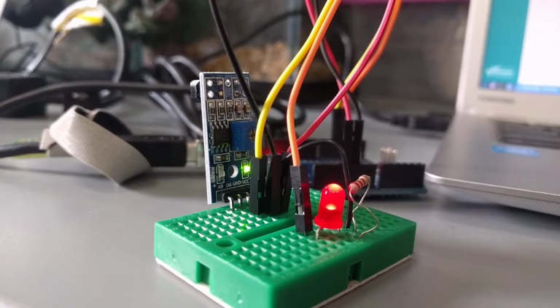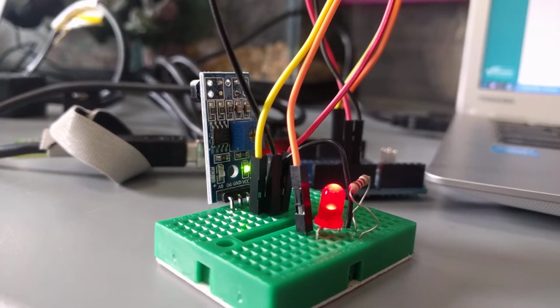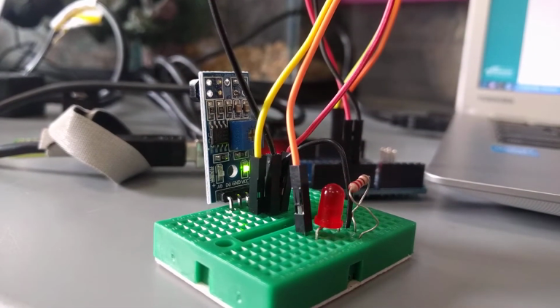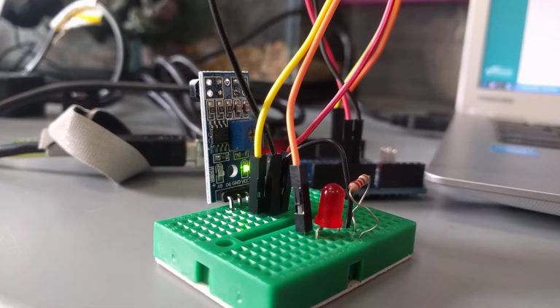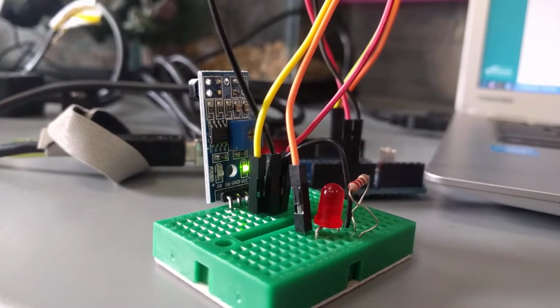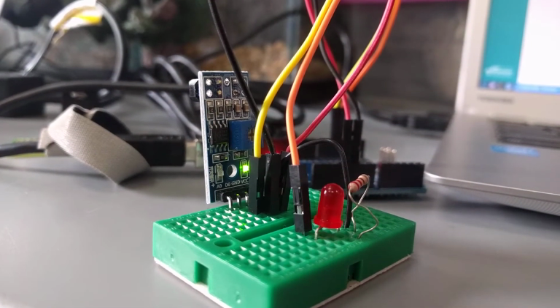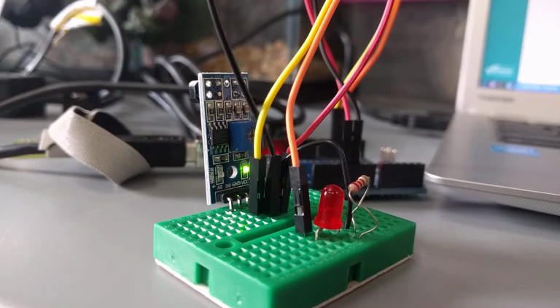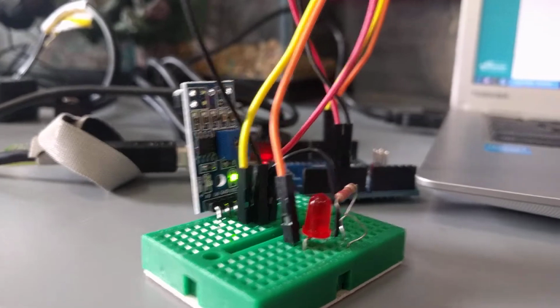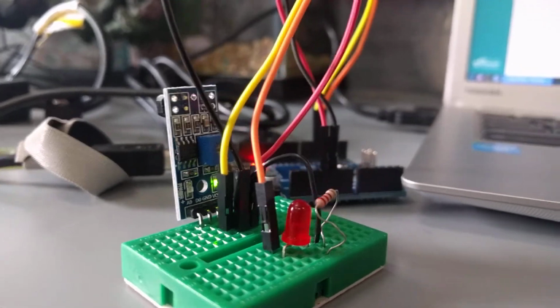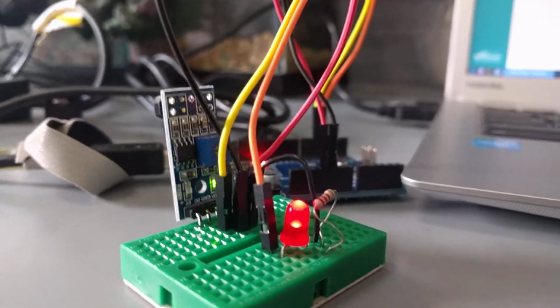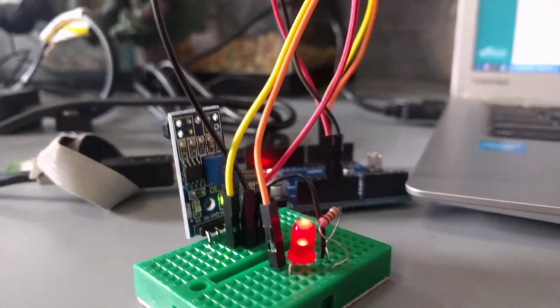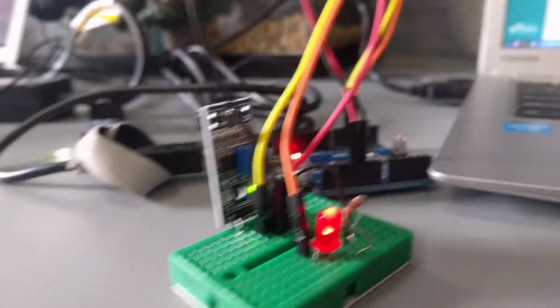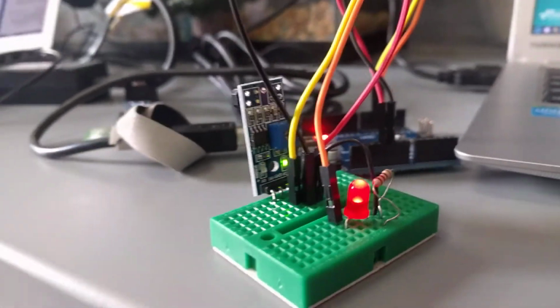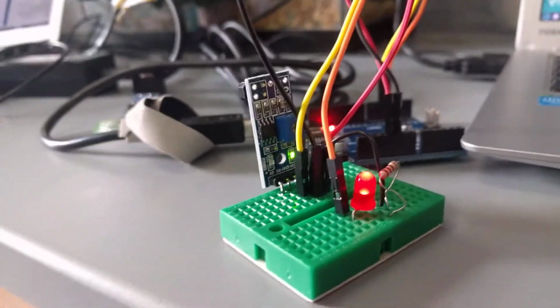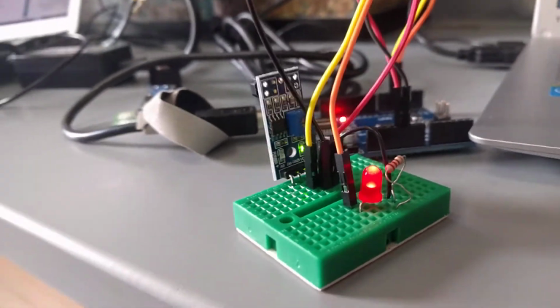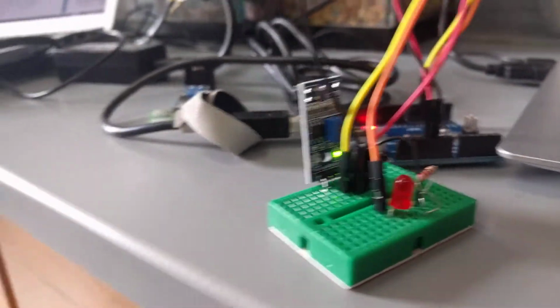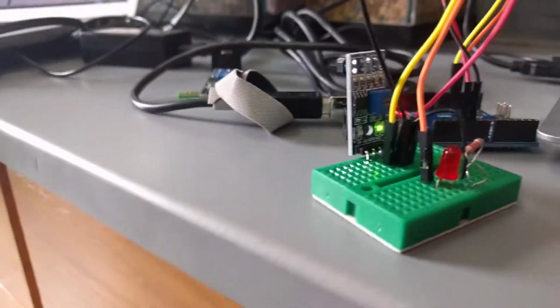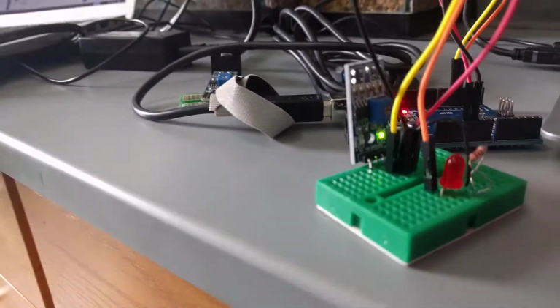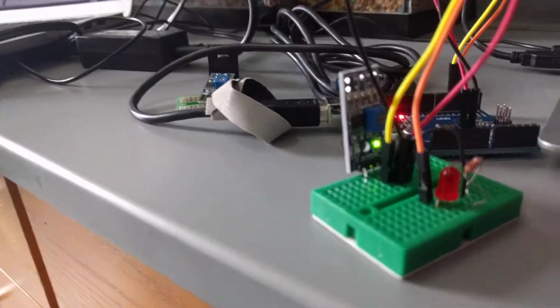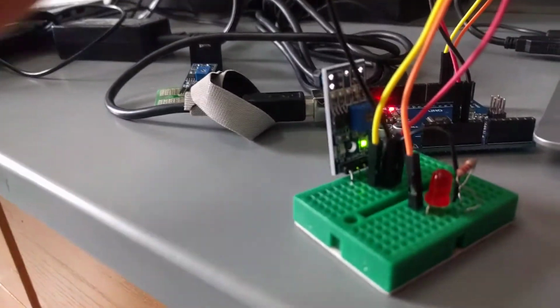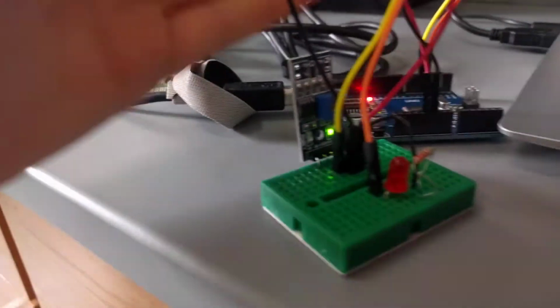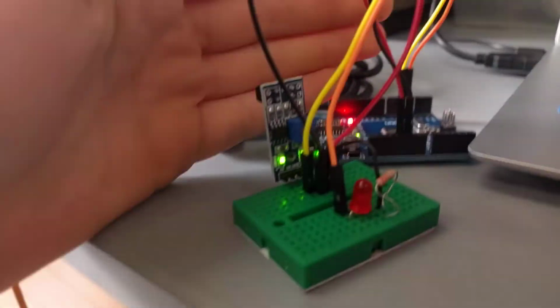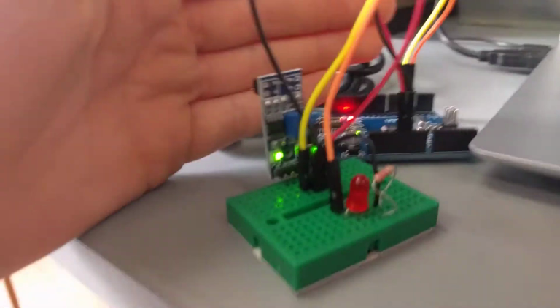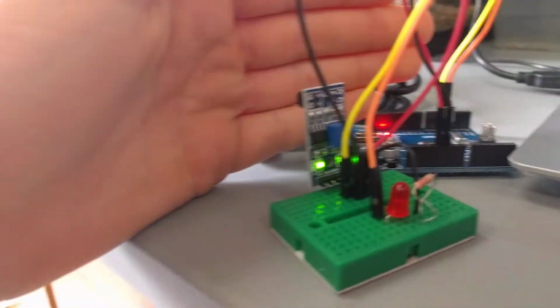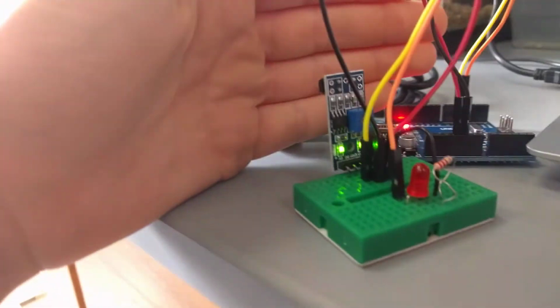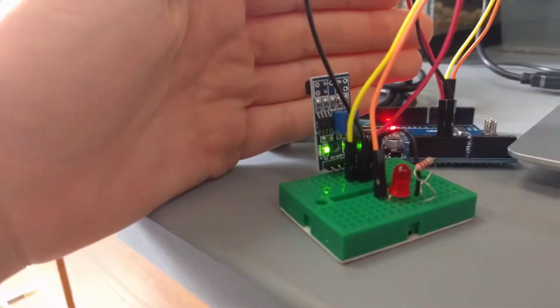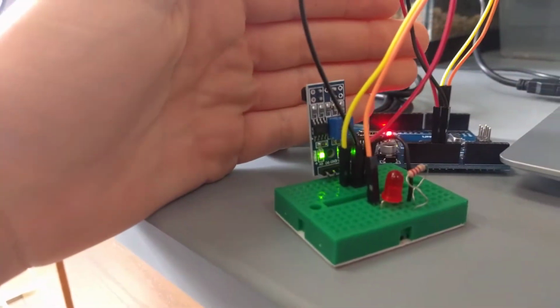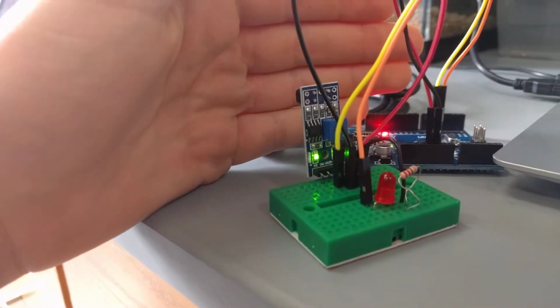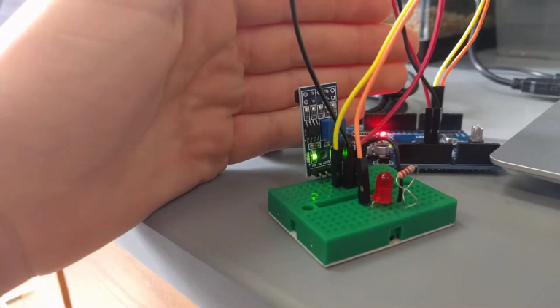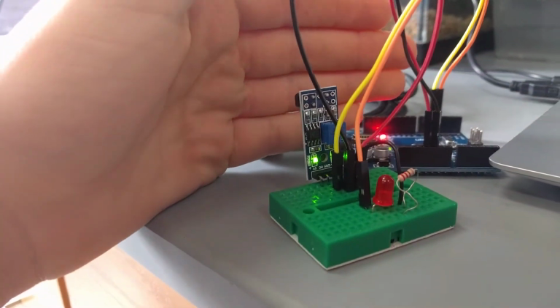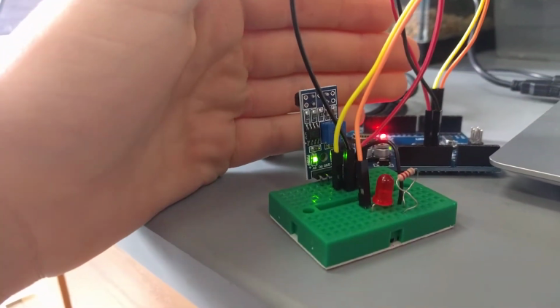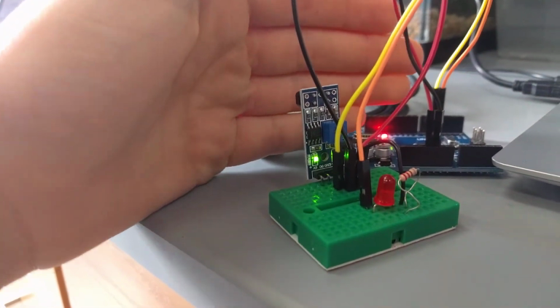Oh, cool. So basically when something's in front of the sensor, the light doesn't blink.